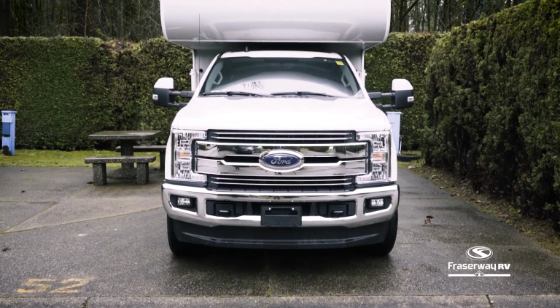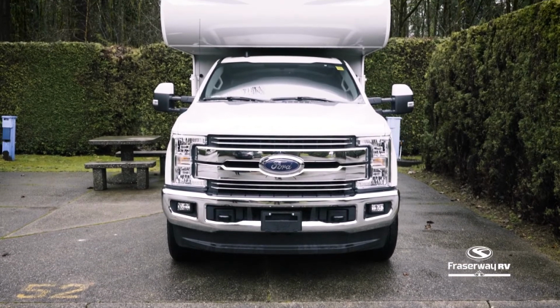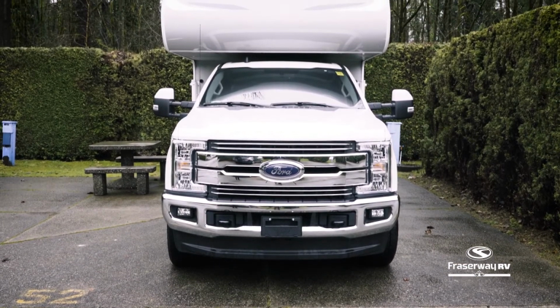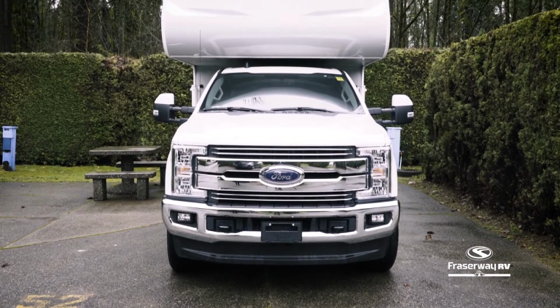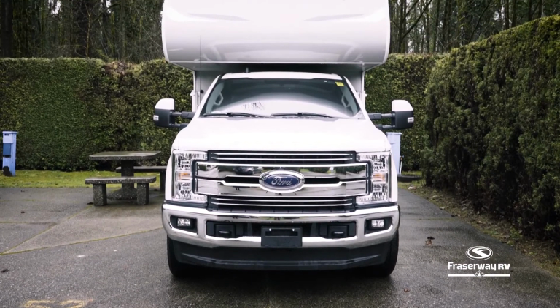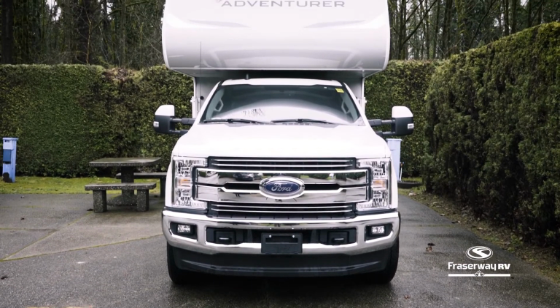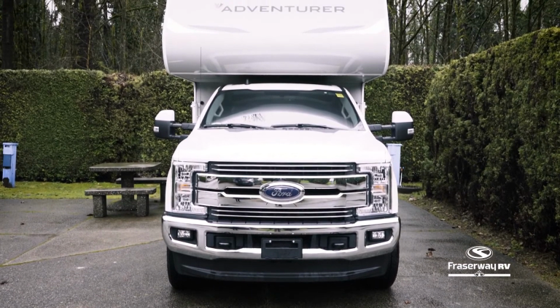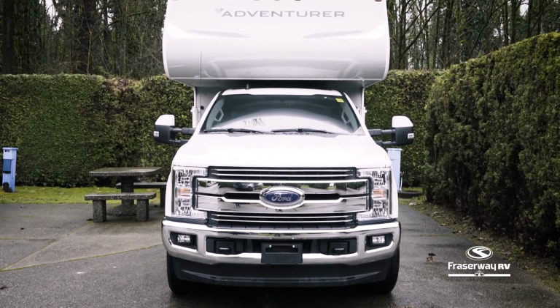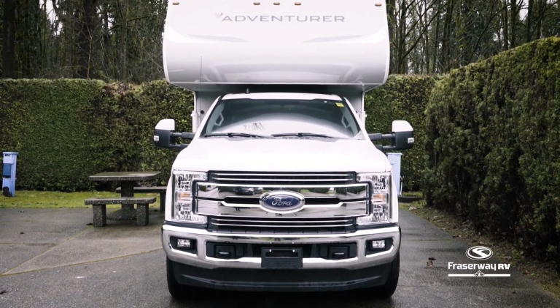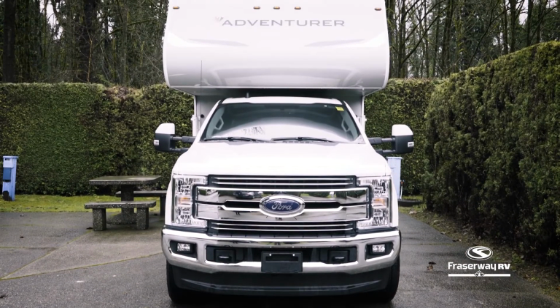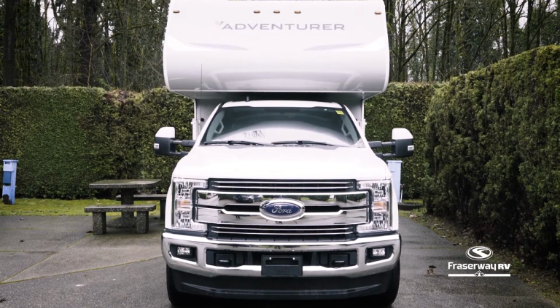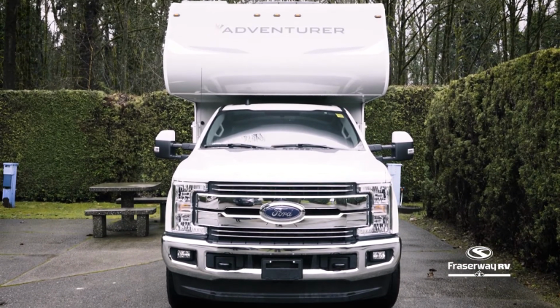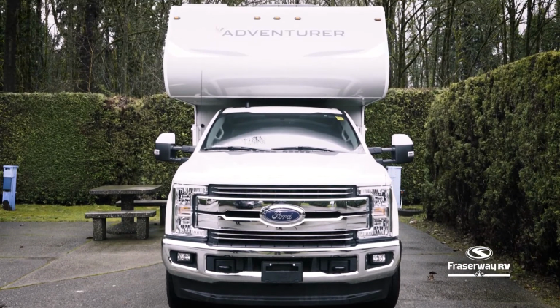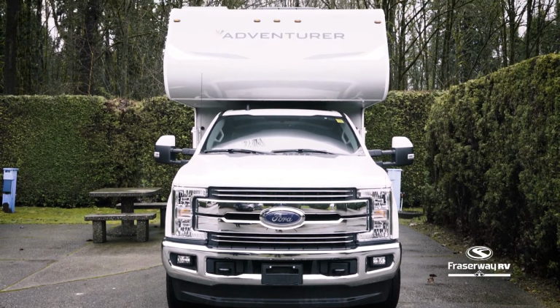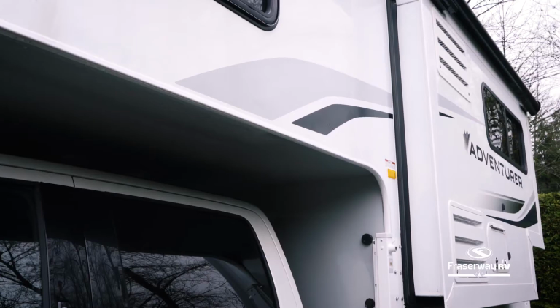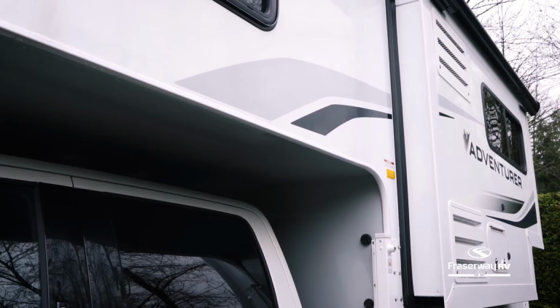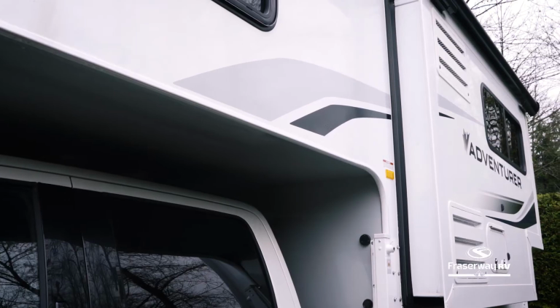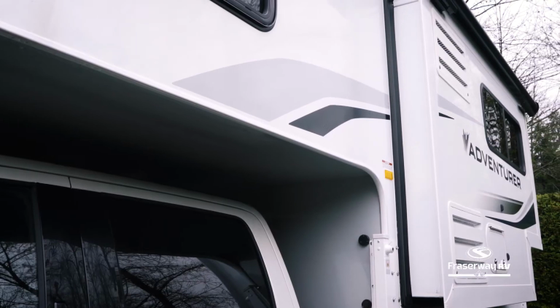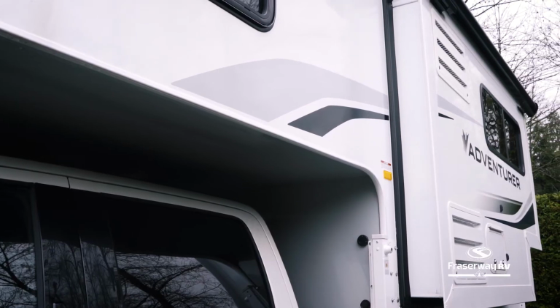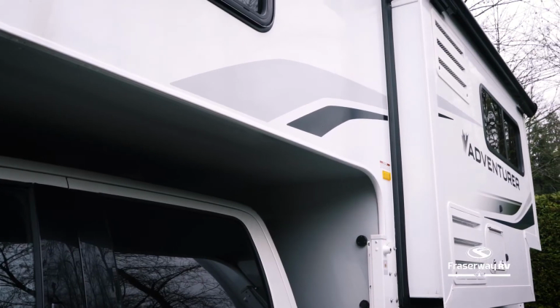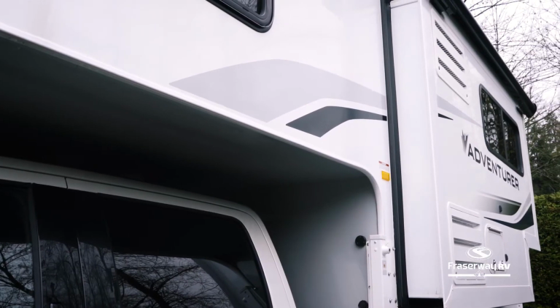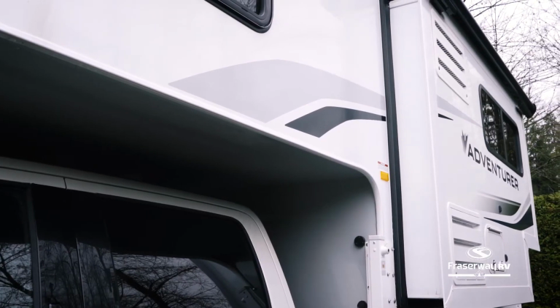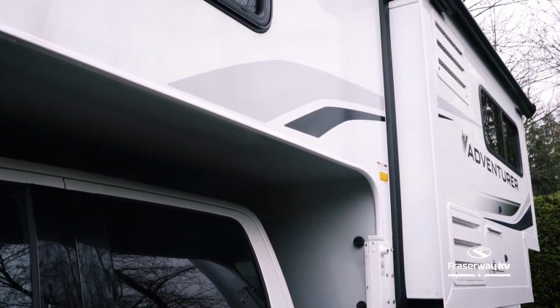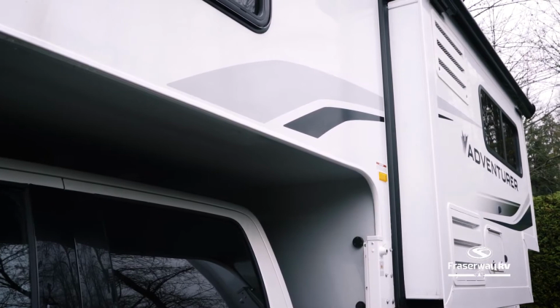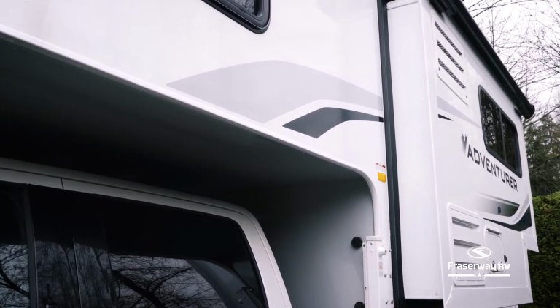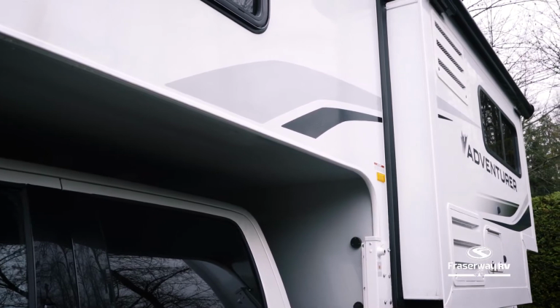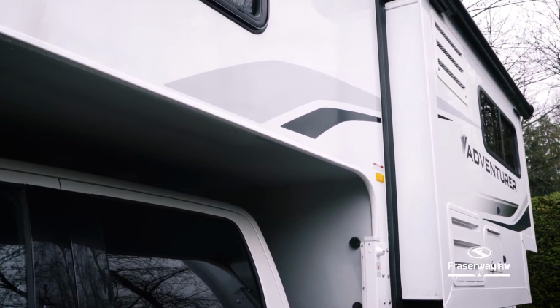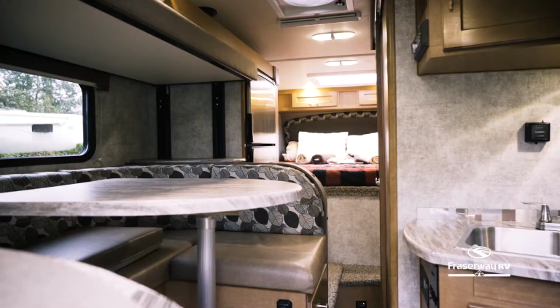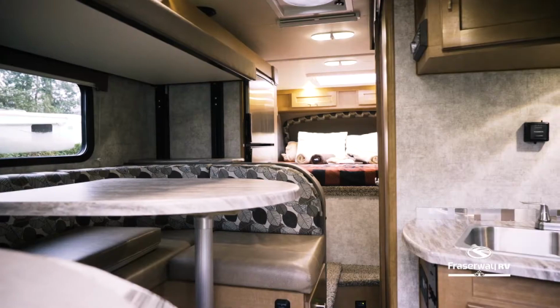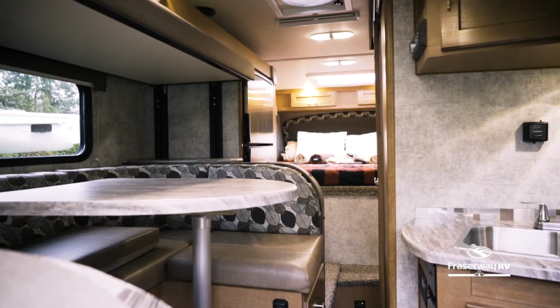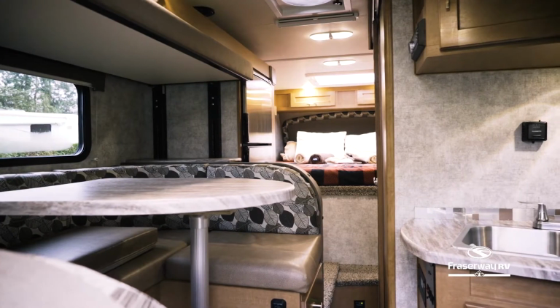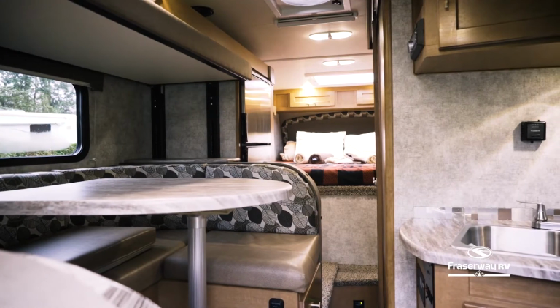With the simple touch of a button, the slide-out instantly creates extra living space for you and your passengers.